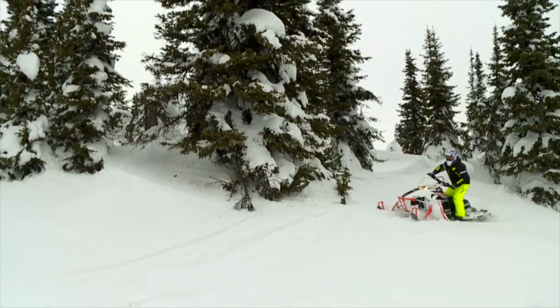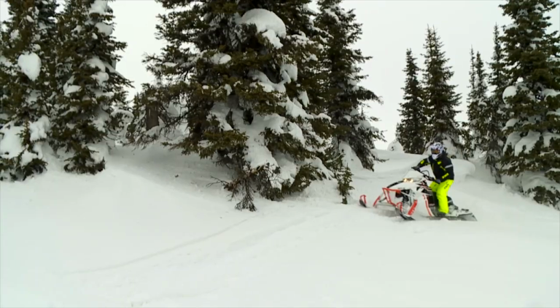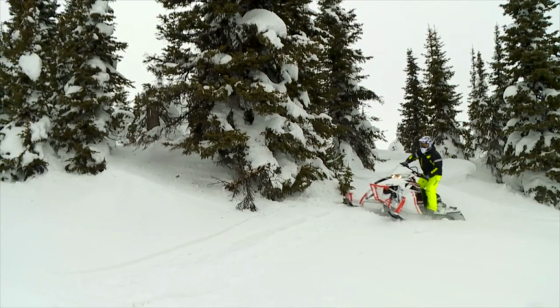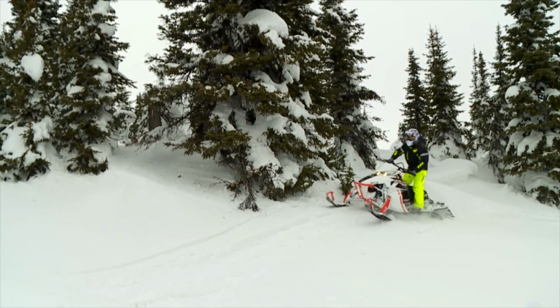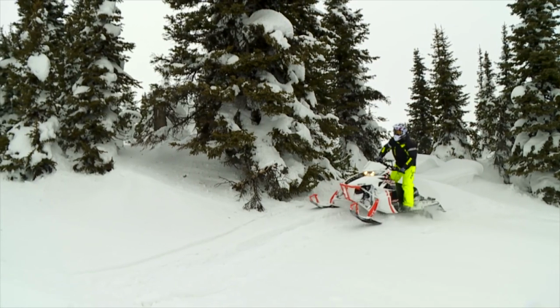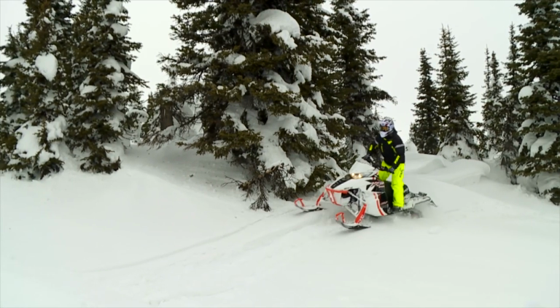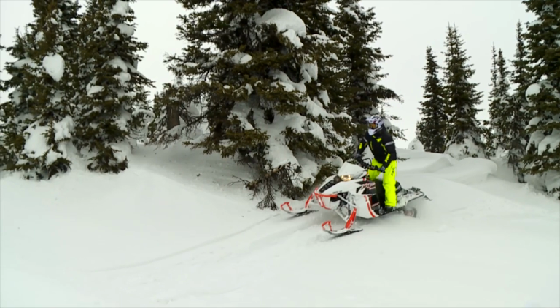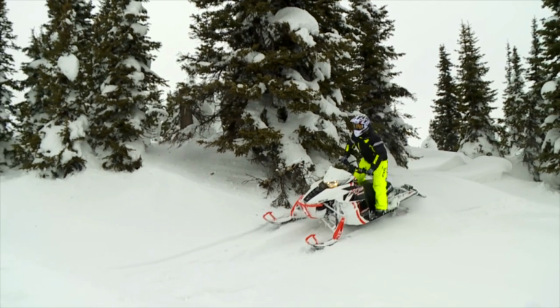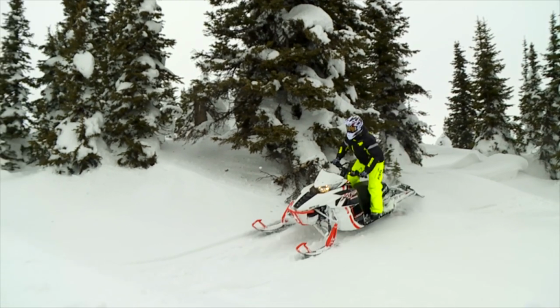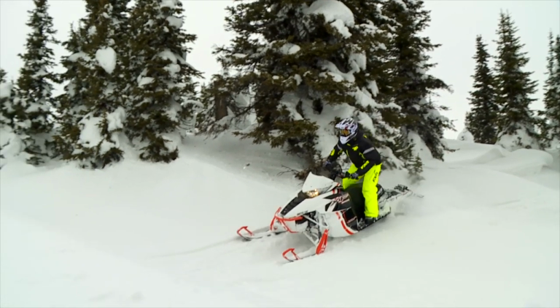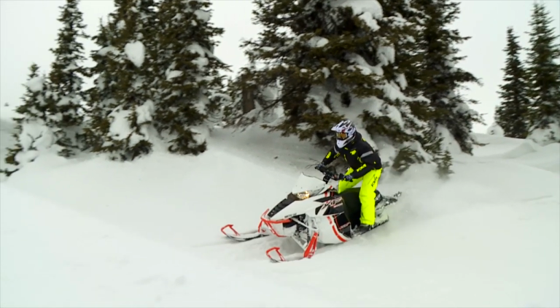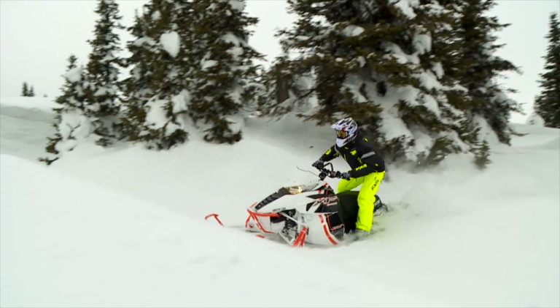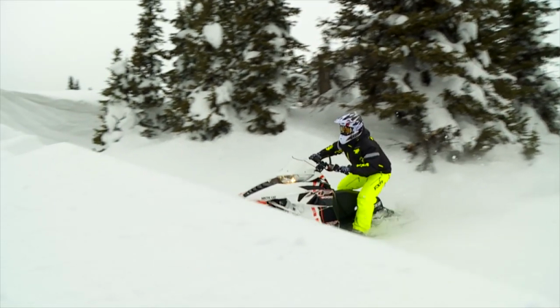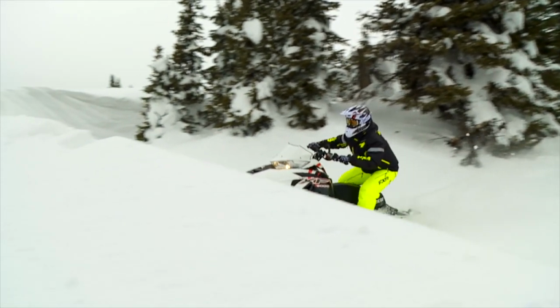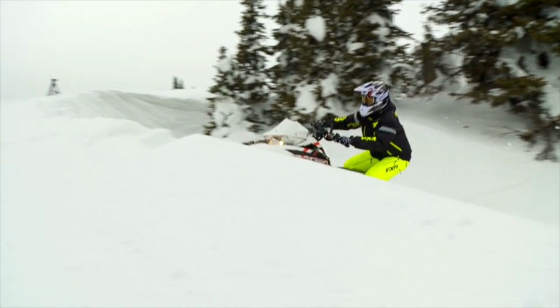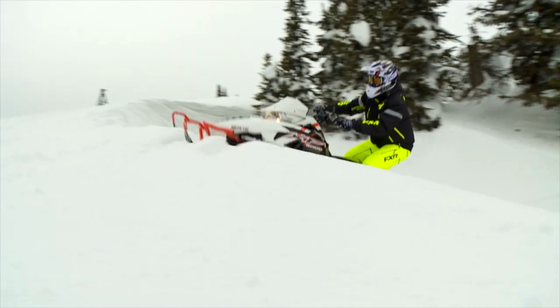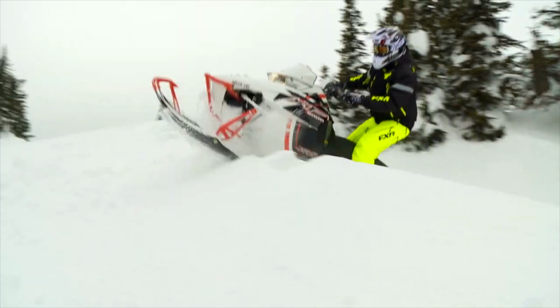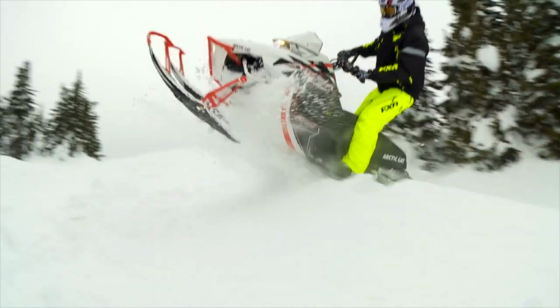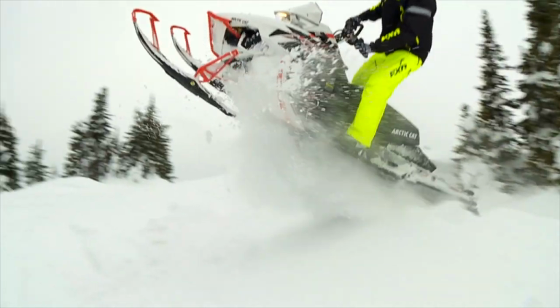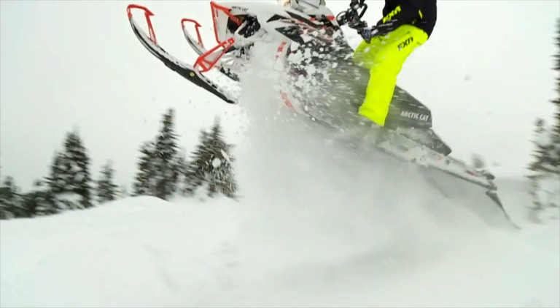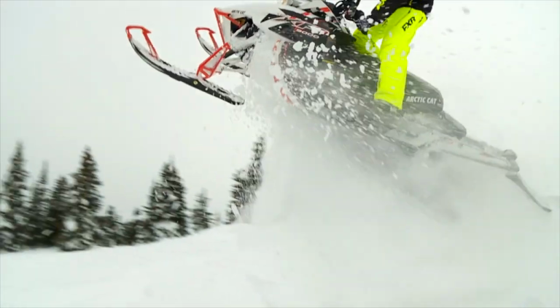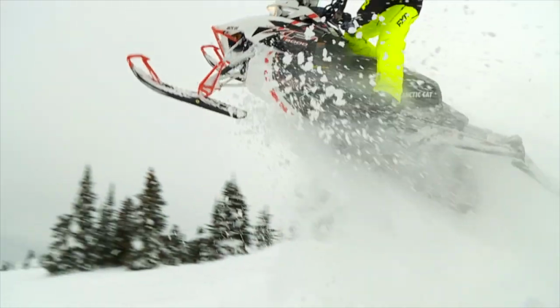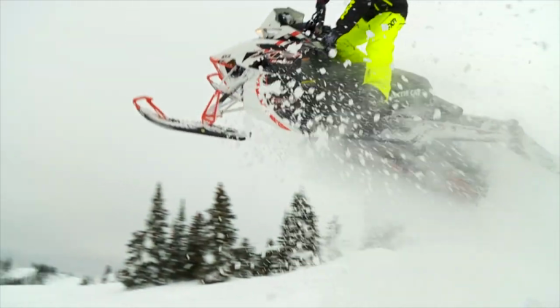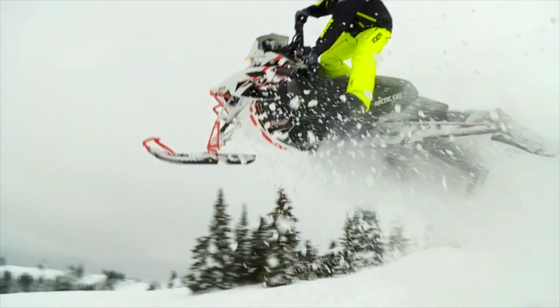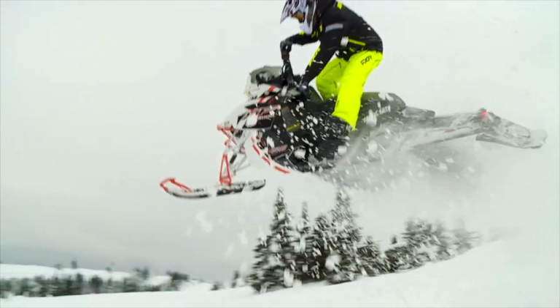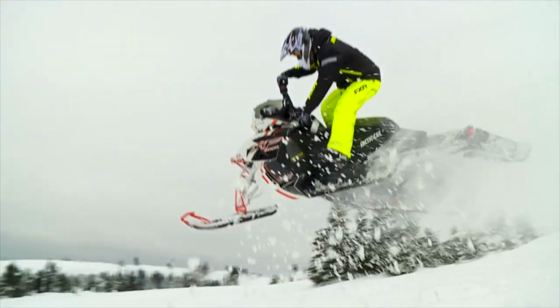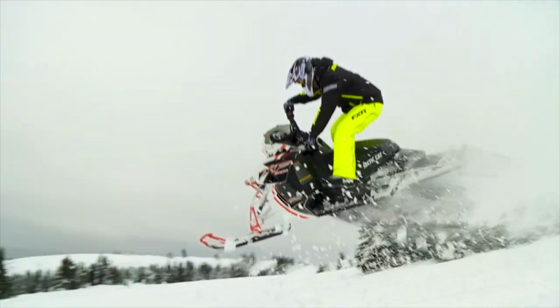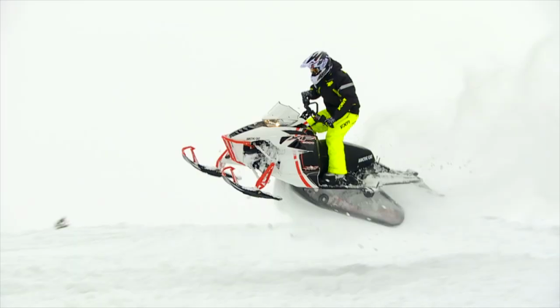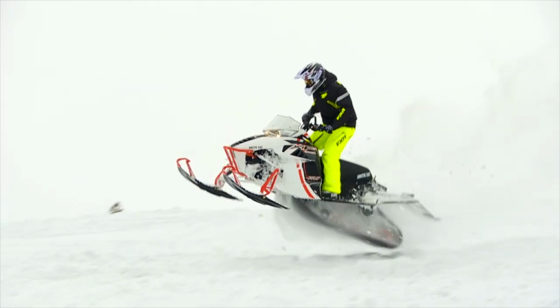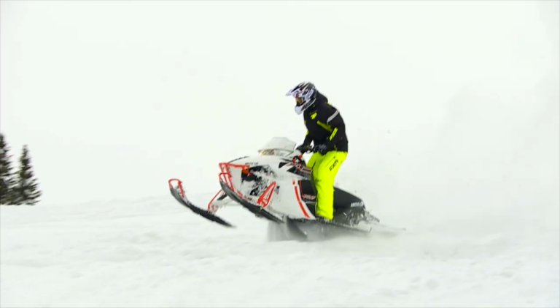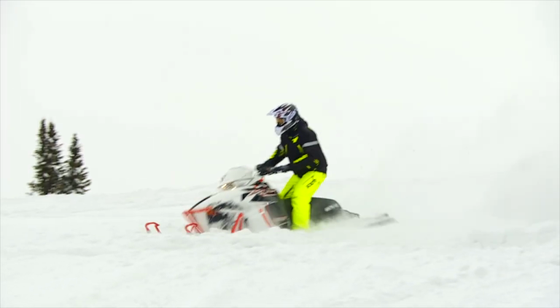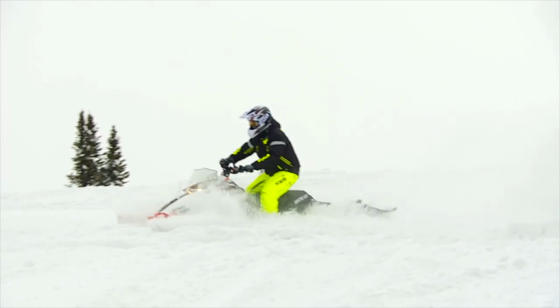The XF chassis is begging to be thrown around. Thinking back to the Crossfire chassis, it's amazing to feel just how different this sled is.